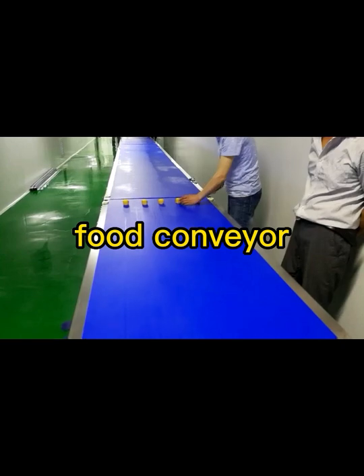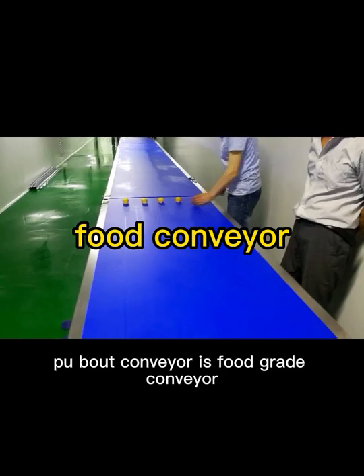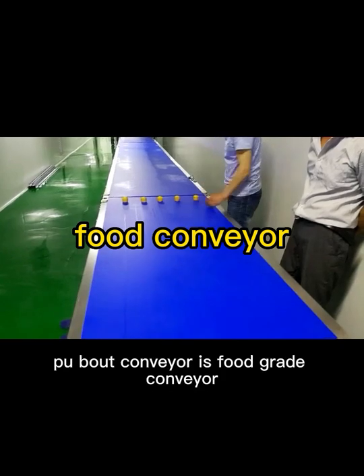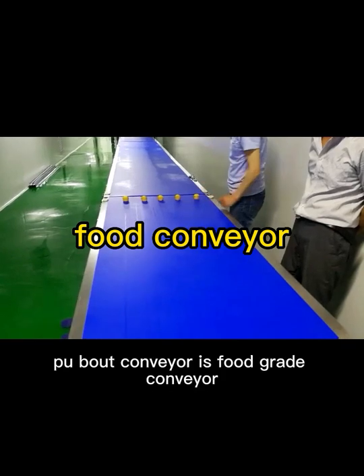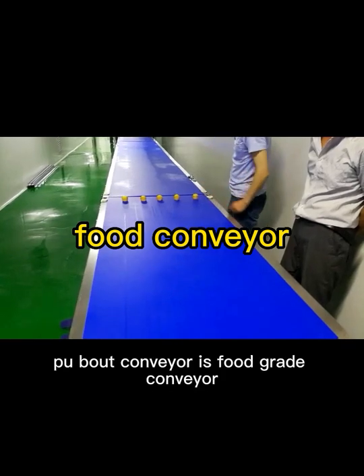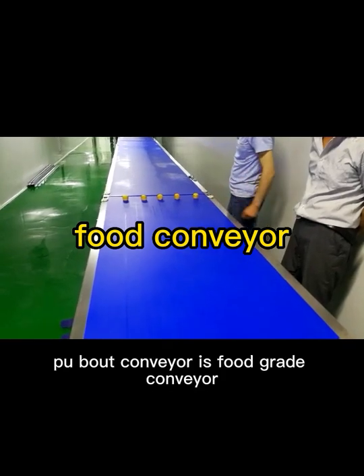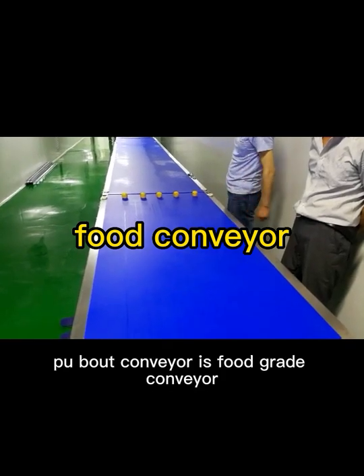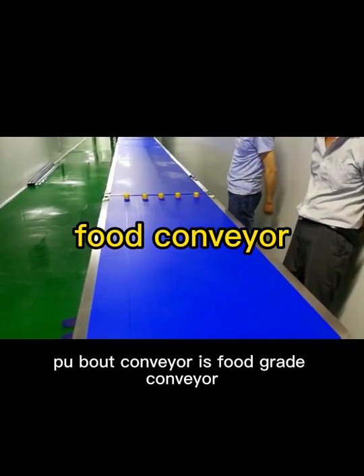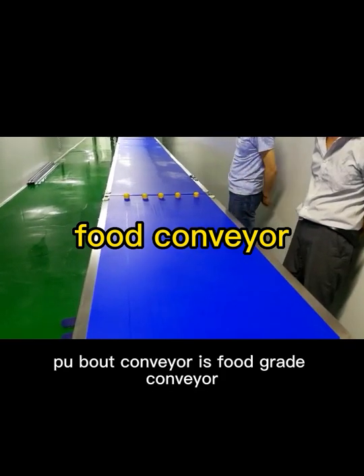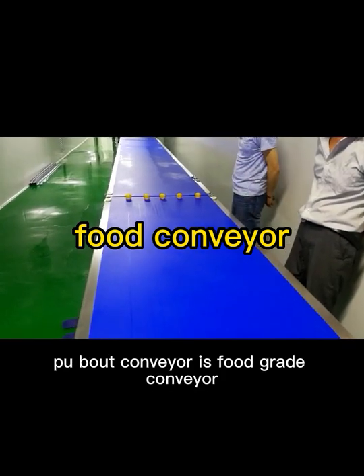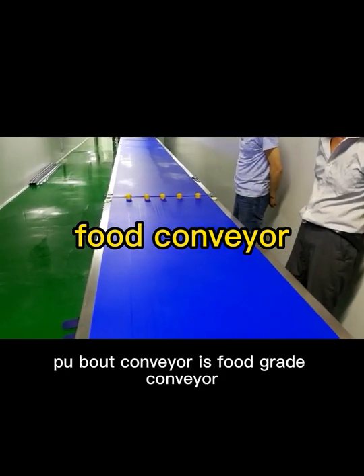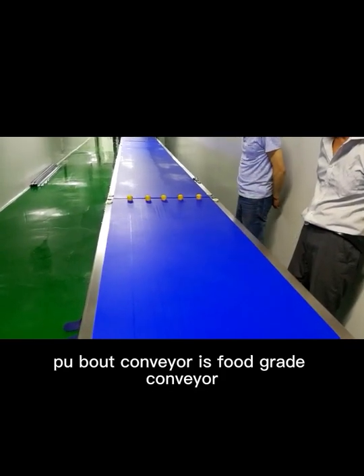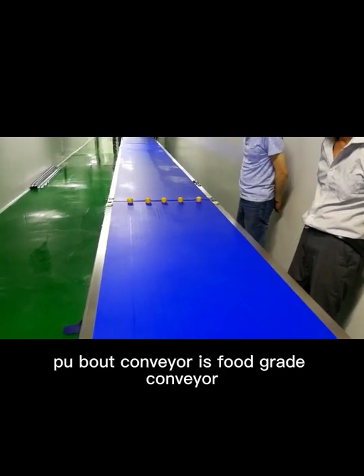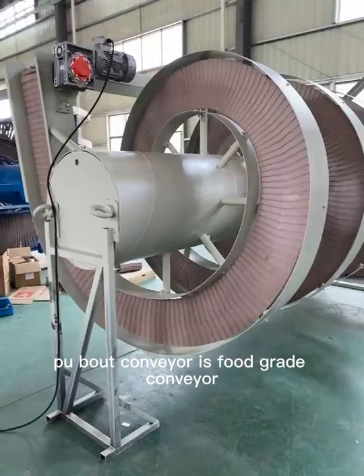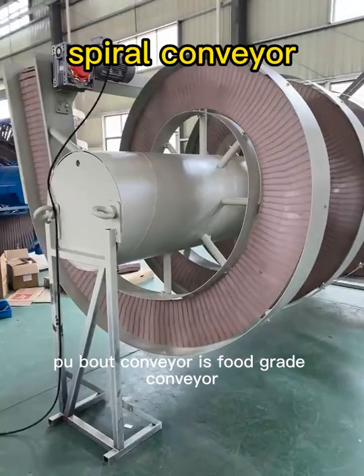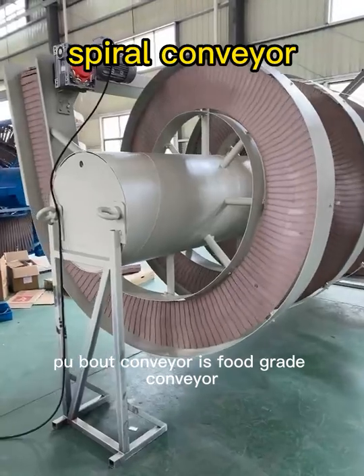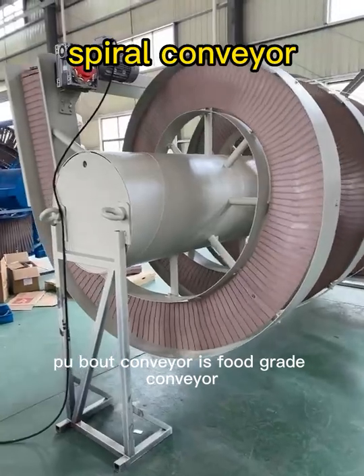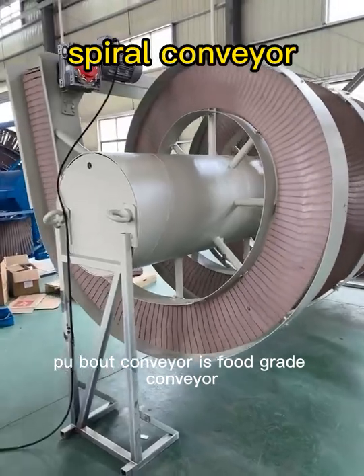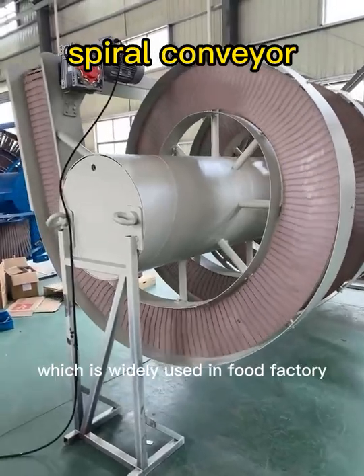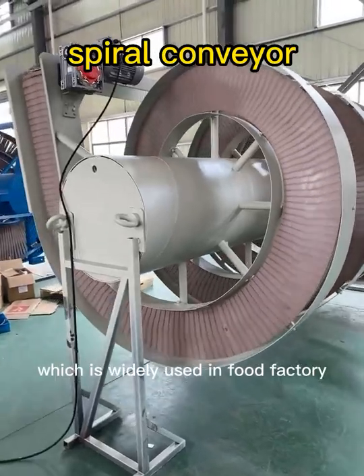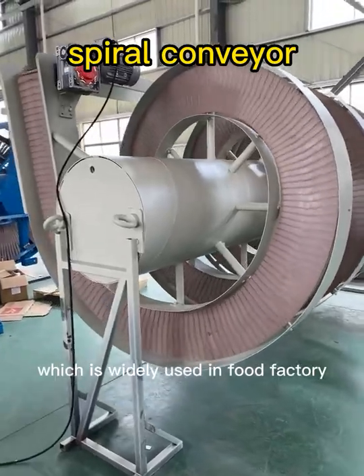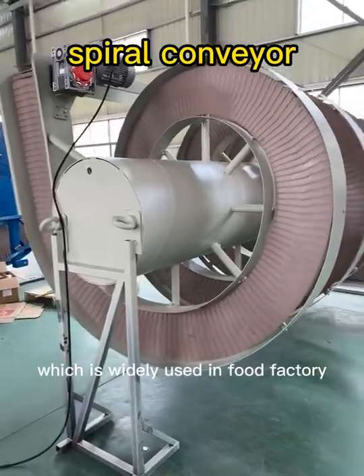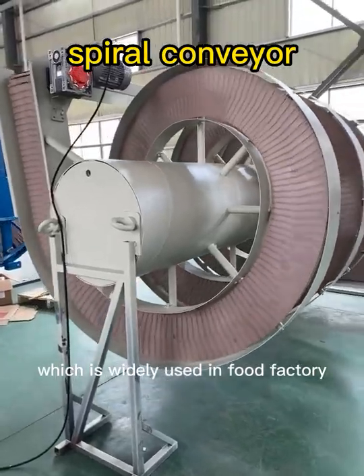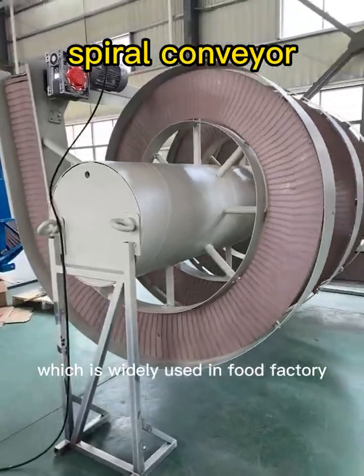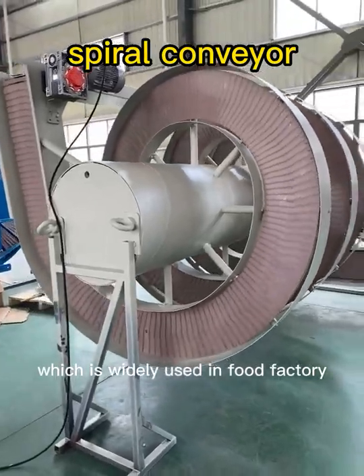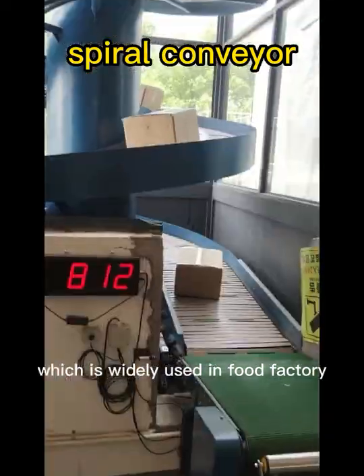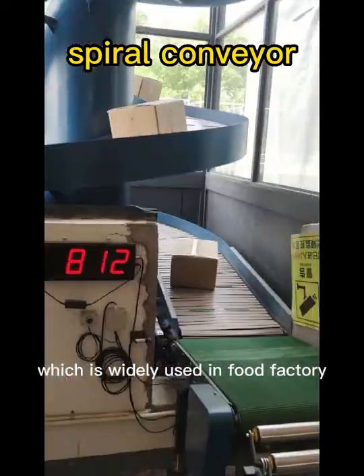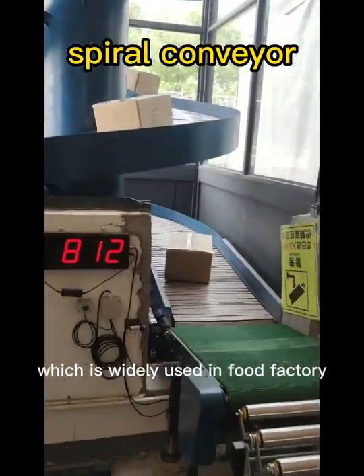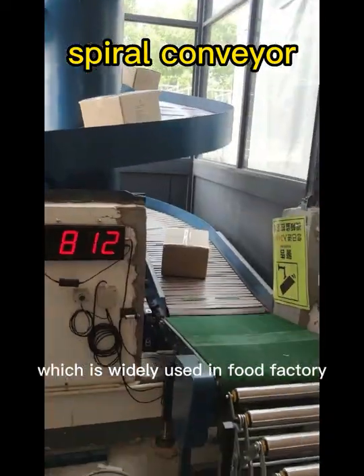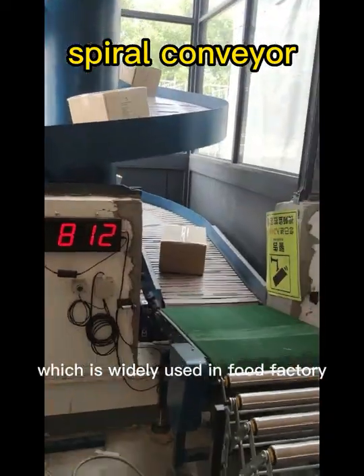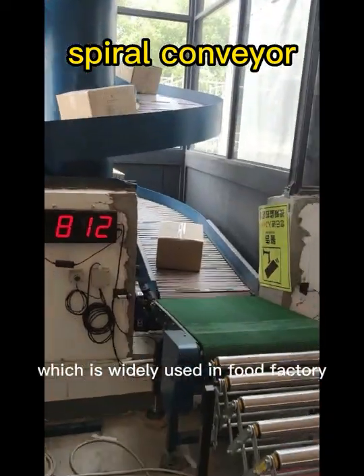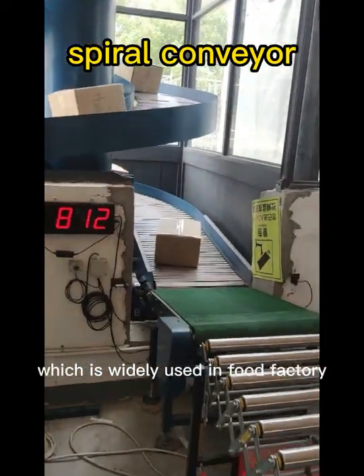PU belt conveyor is a food grade conveyor, which is widely used in food factories.